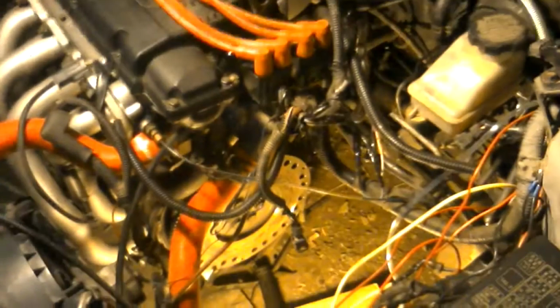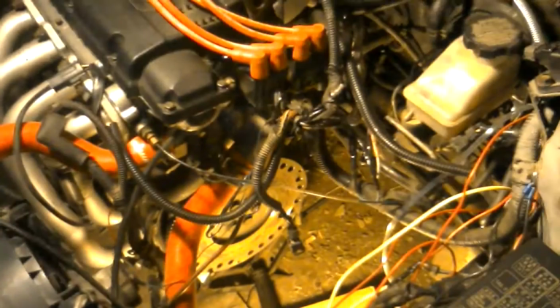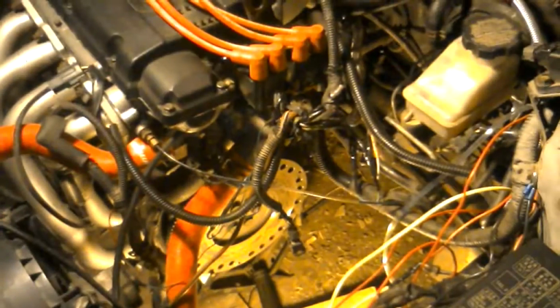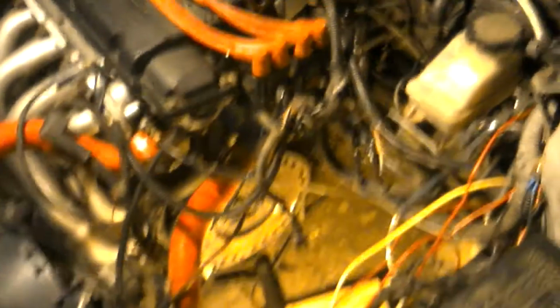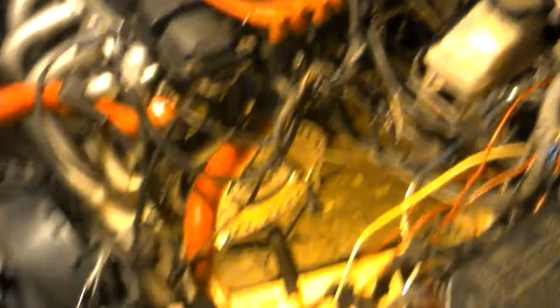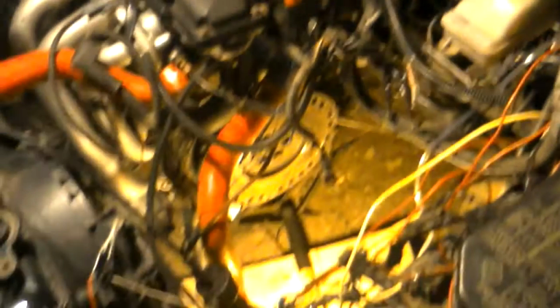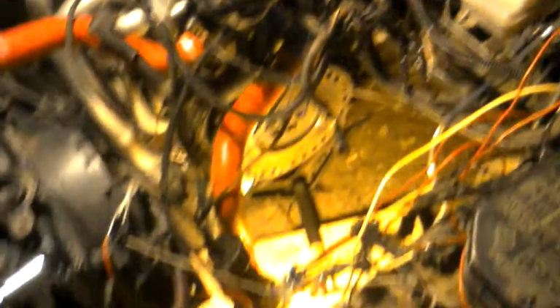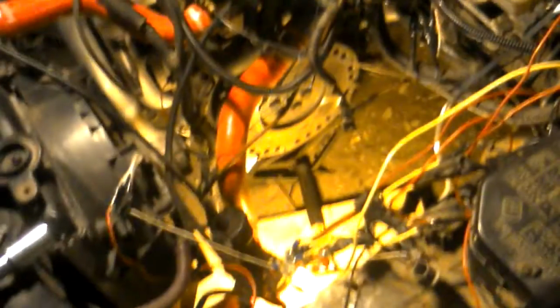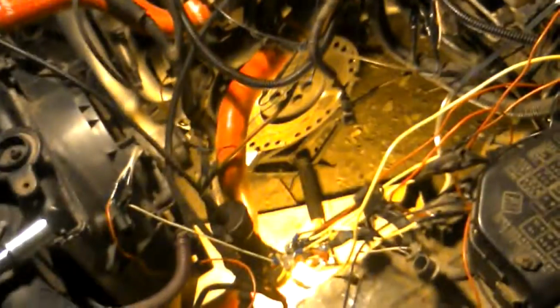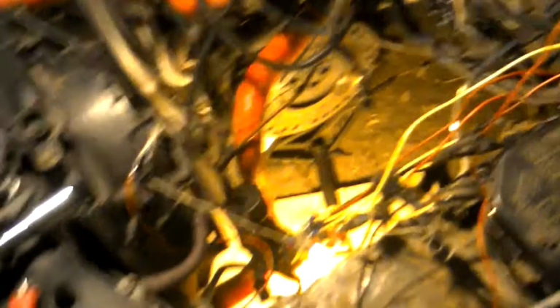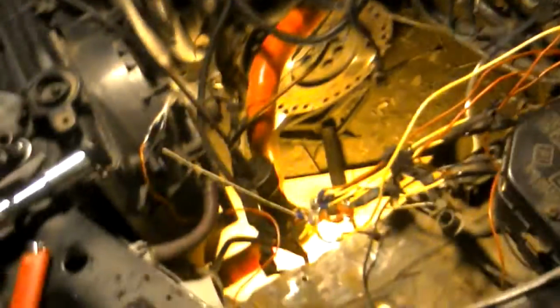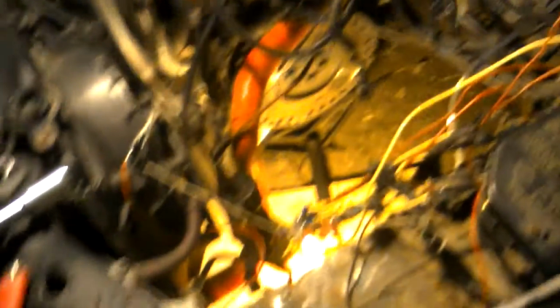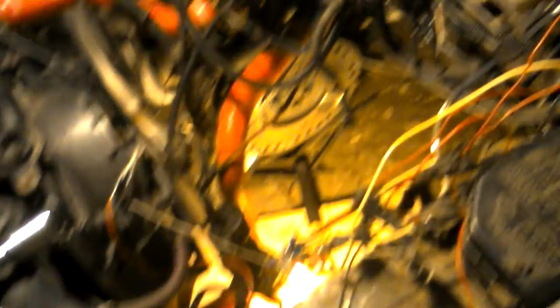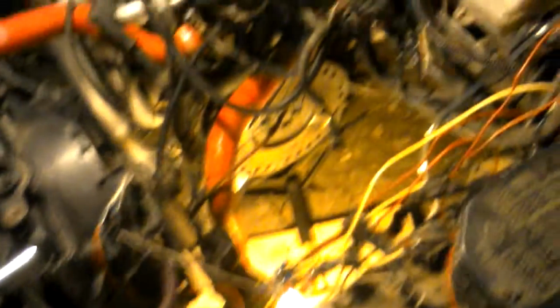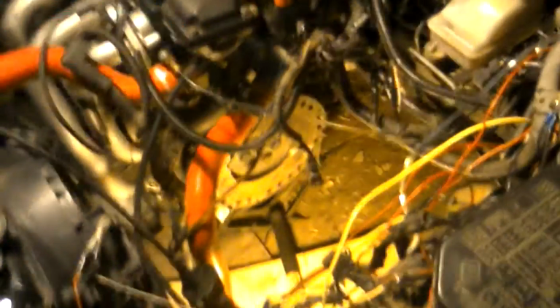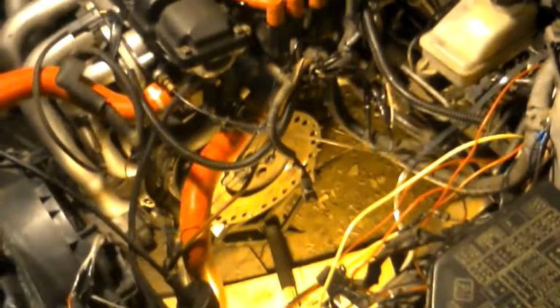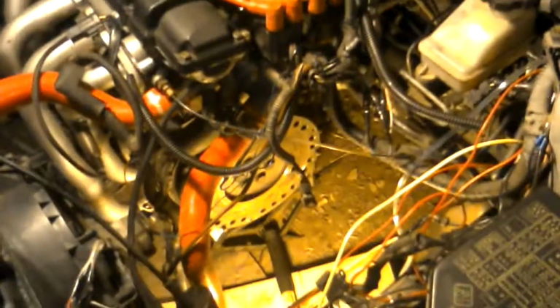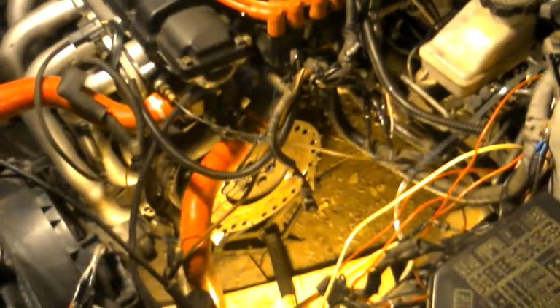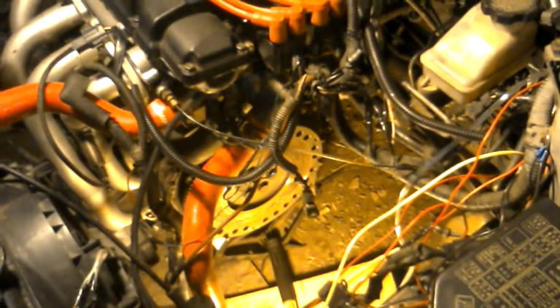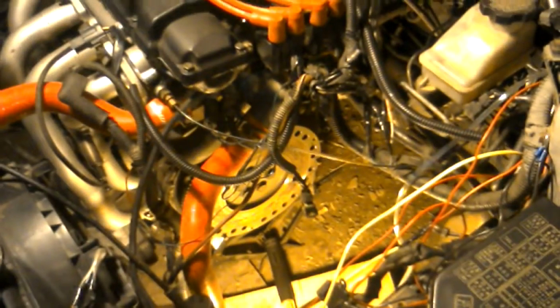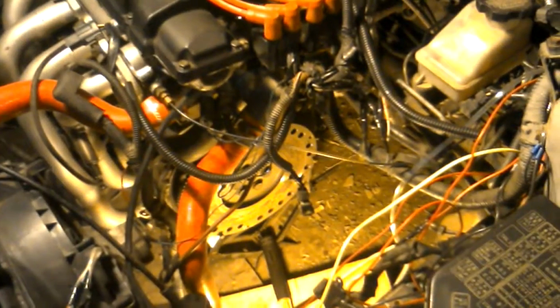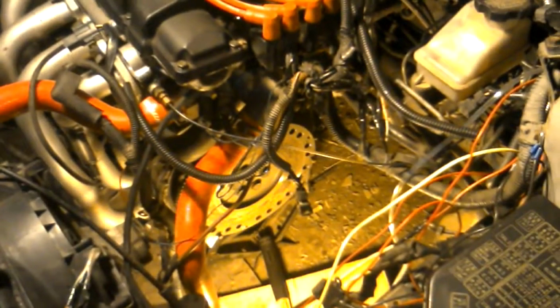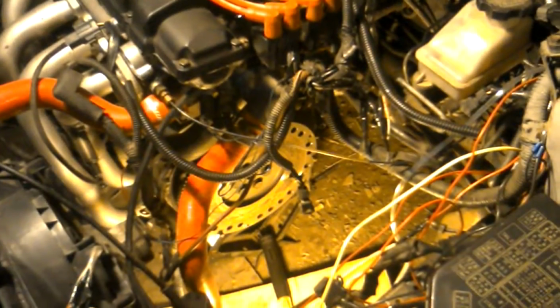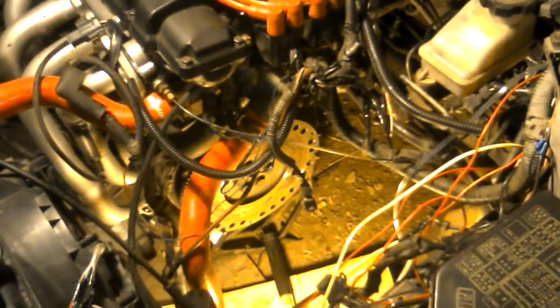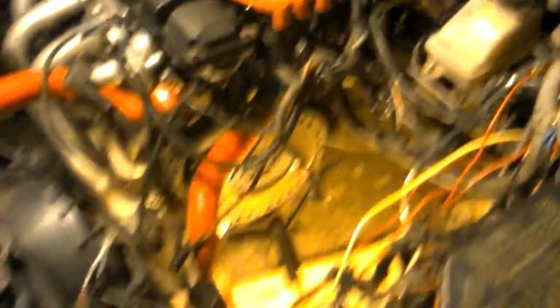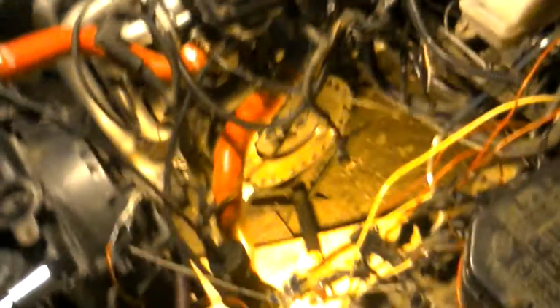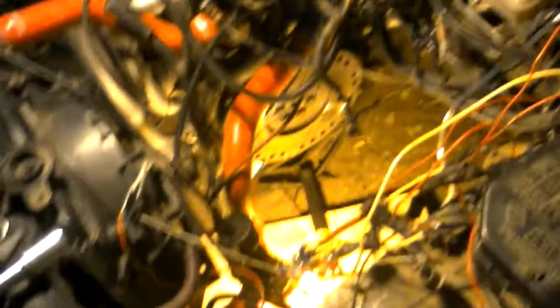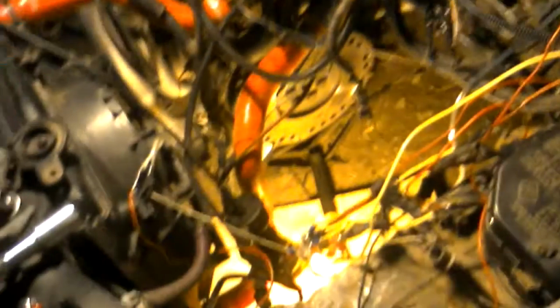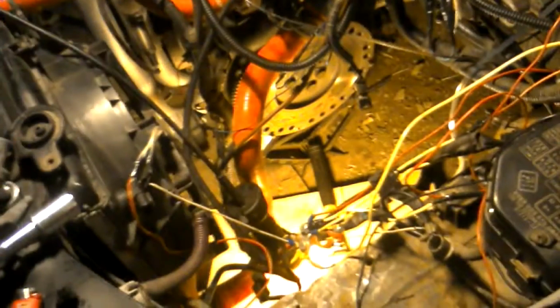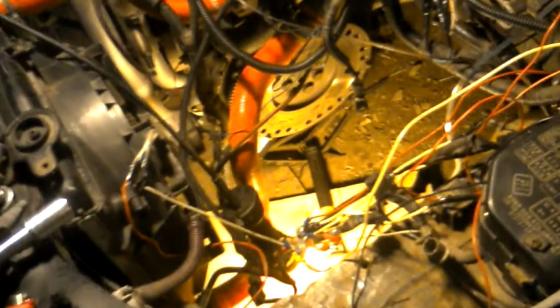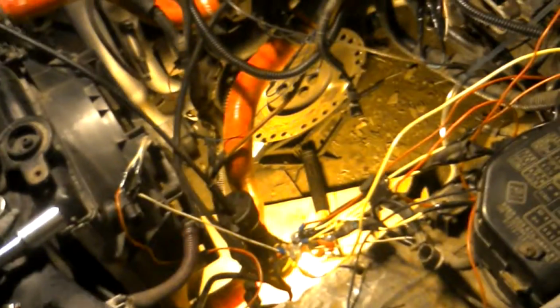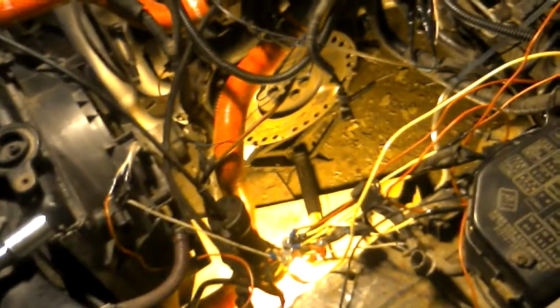It's wiring shit. We're gonna clean all this wiring up. We're gonna resolder some stuff, clean it up.